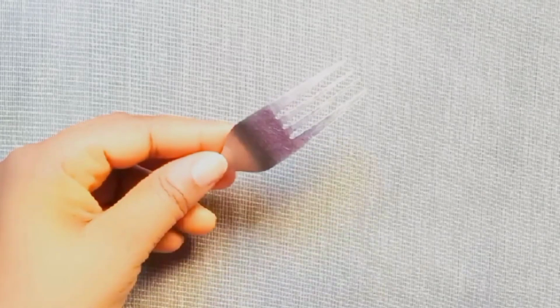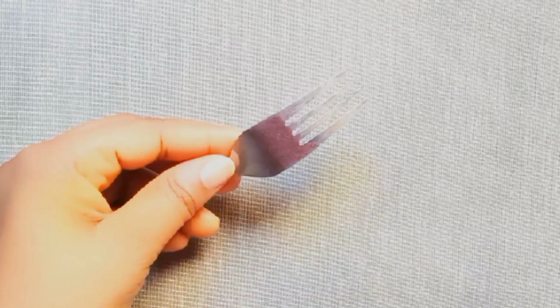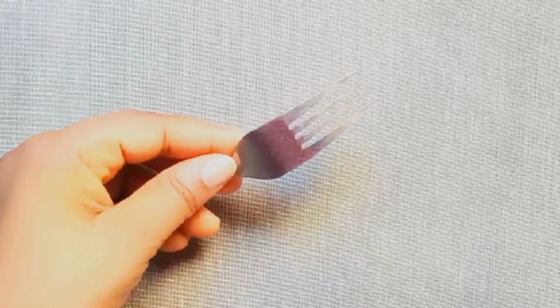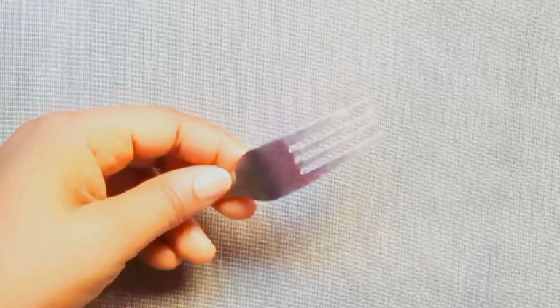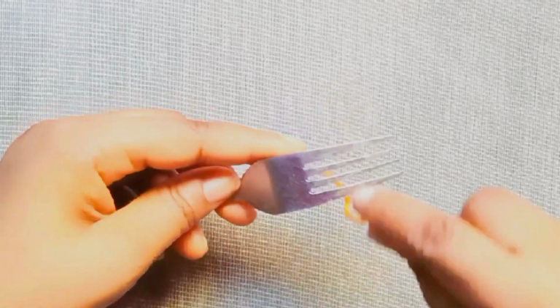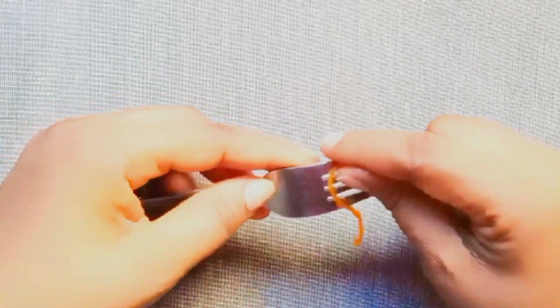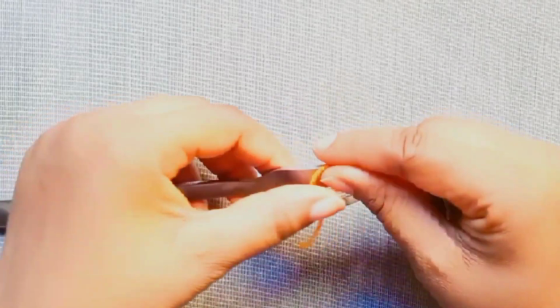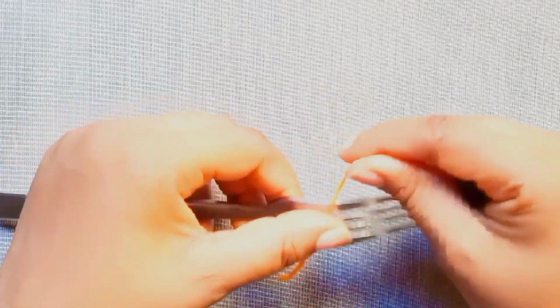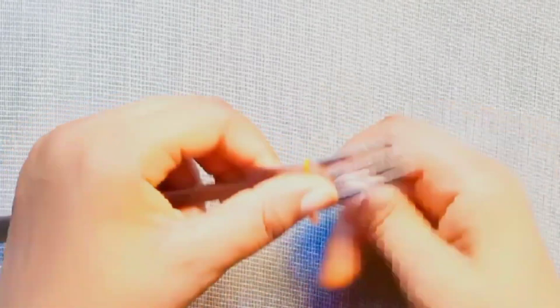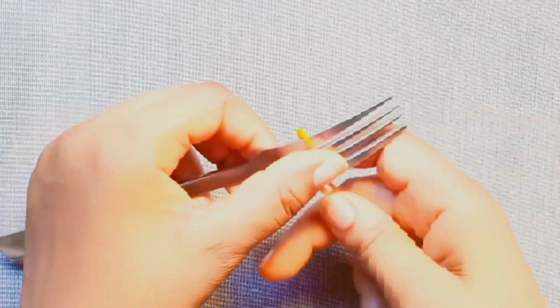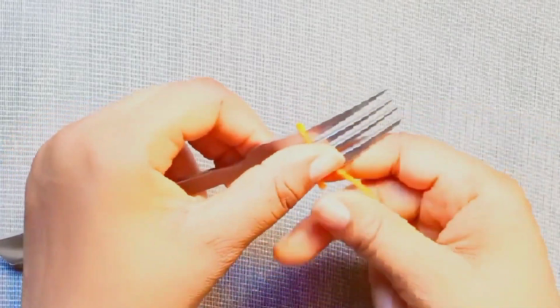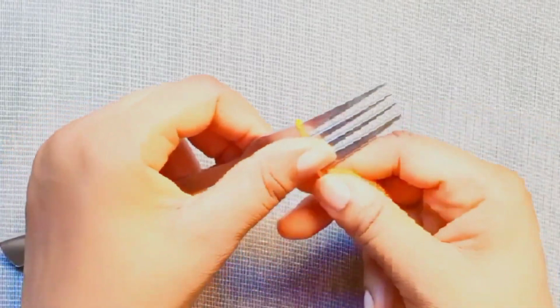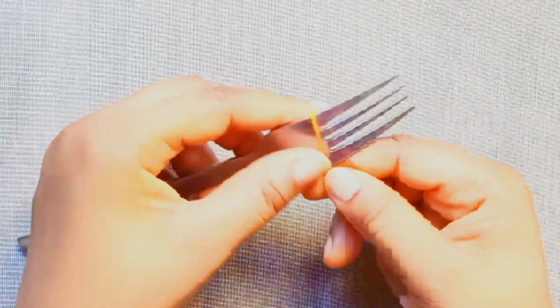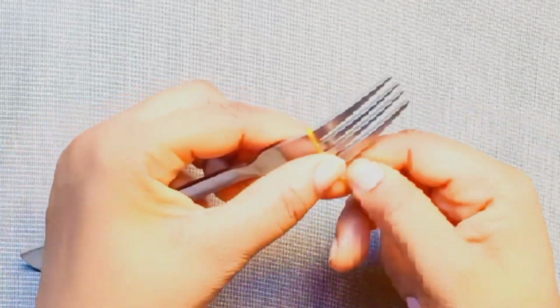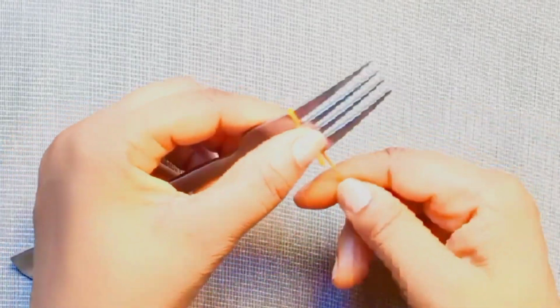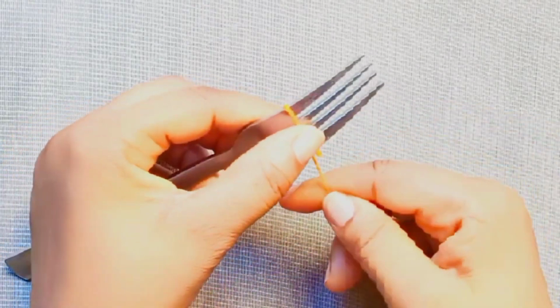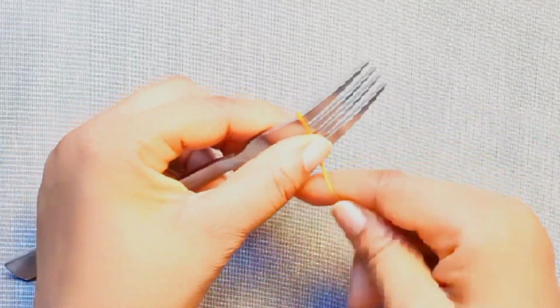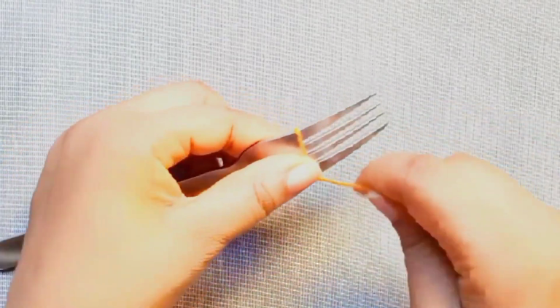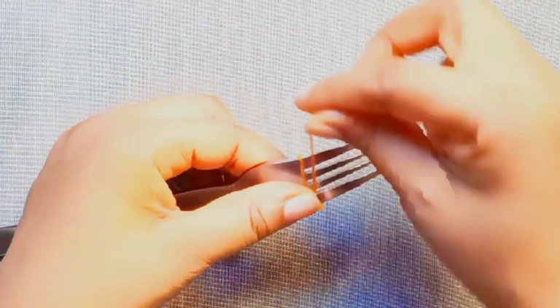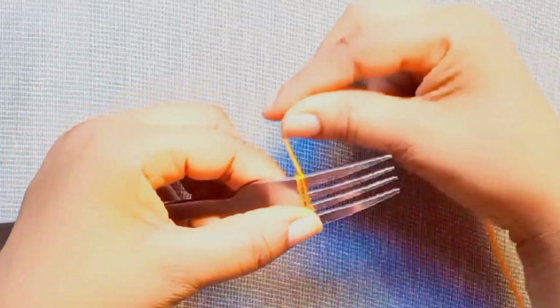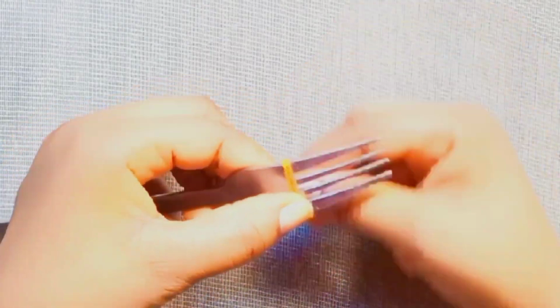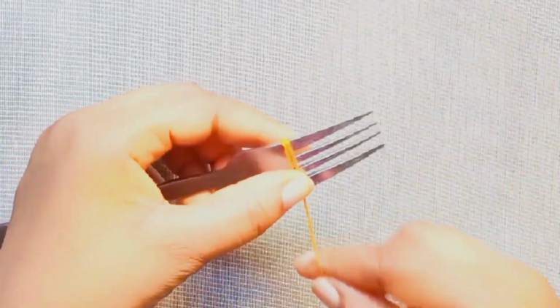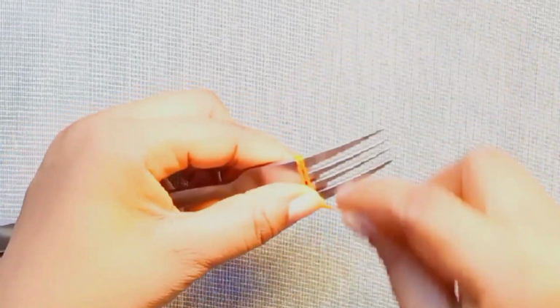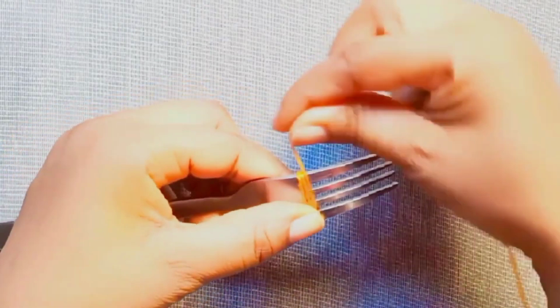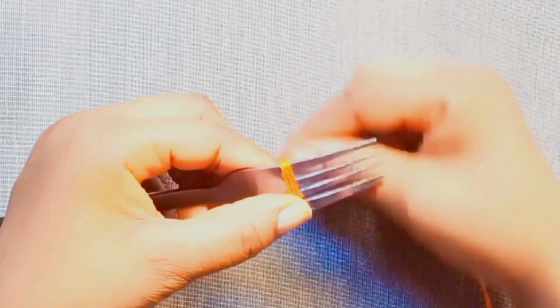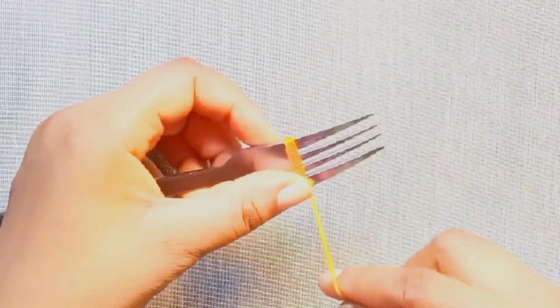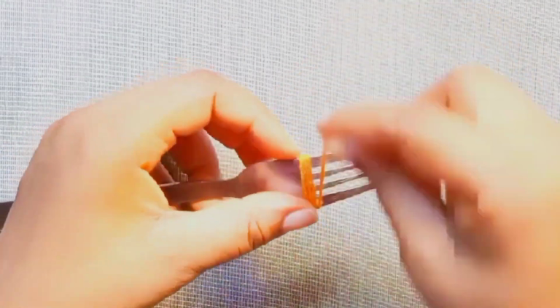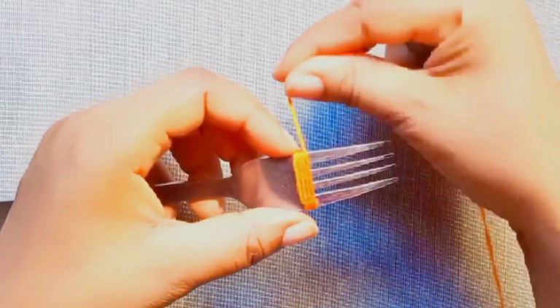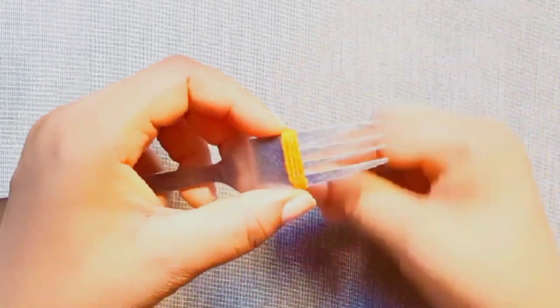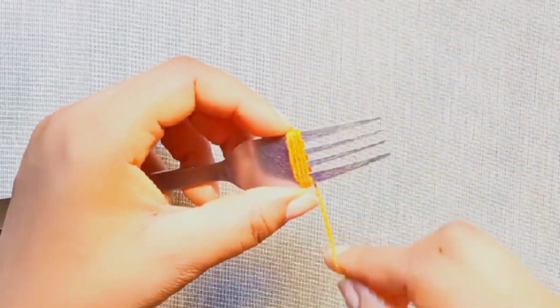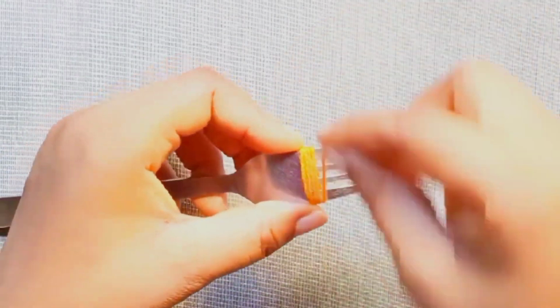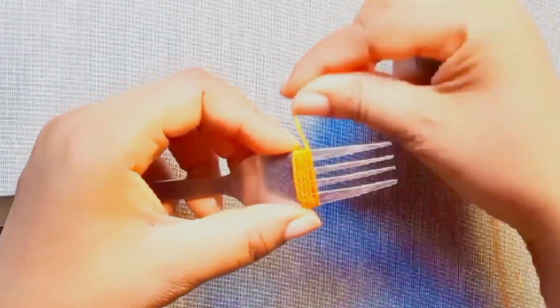Hello guys, welcome back to my channel. In this tutorial, I will show you how to make woolen flowers with a fork and beads.